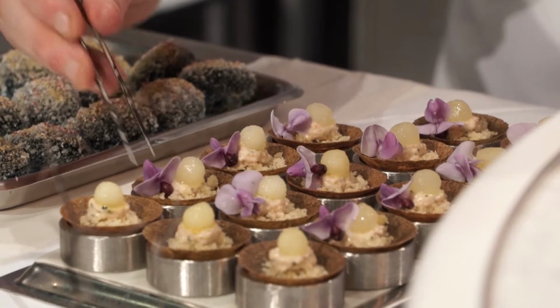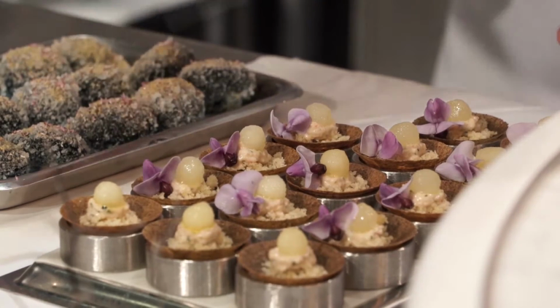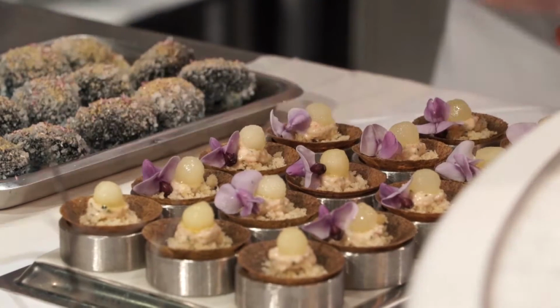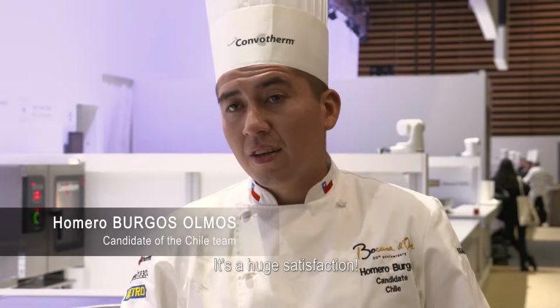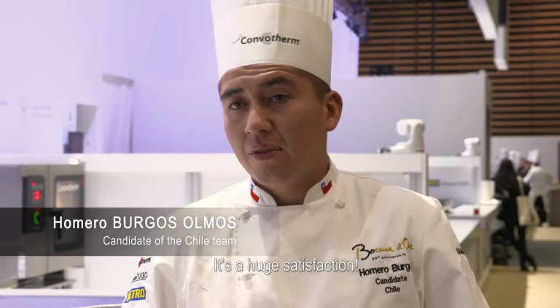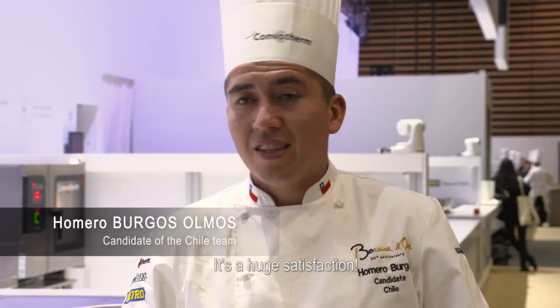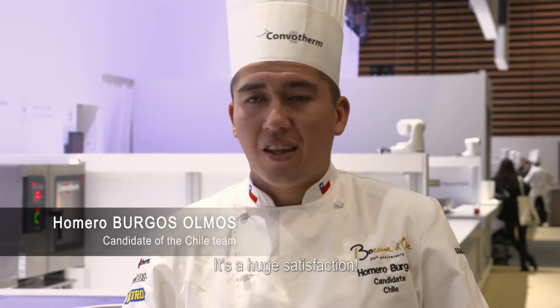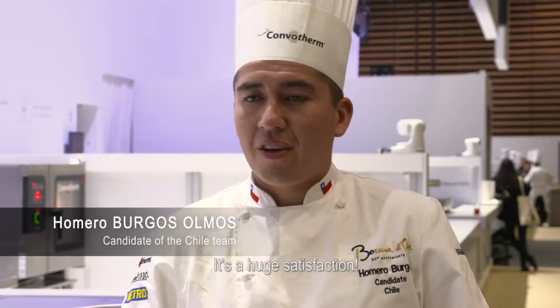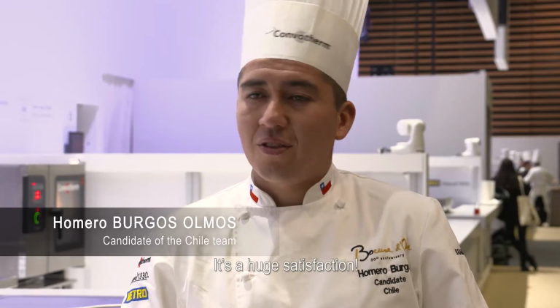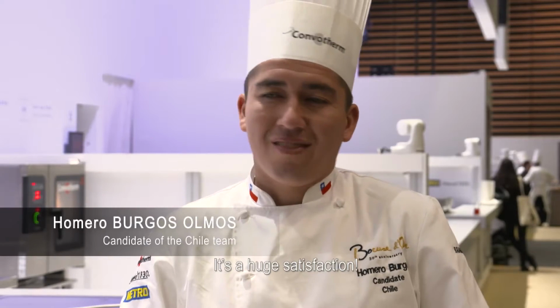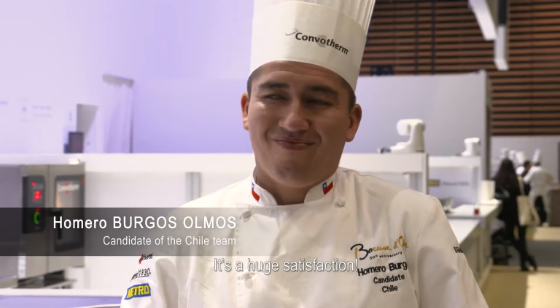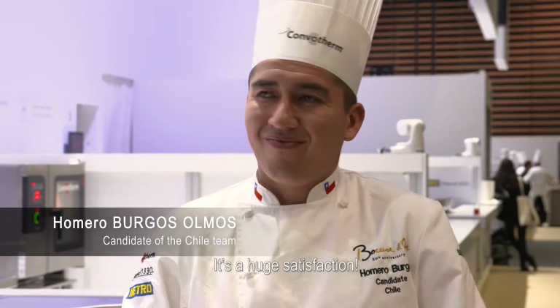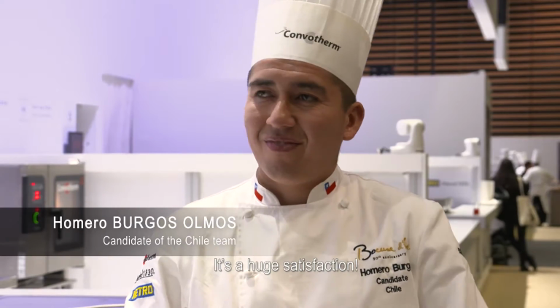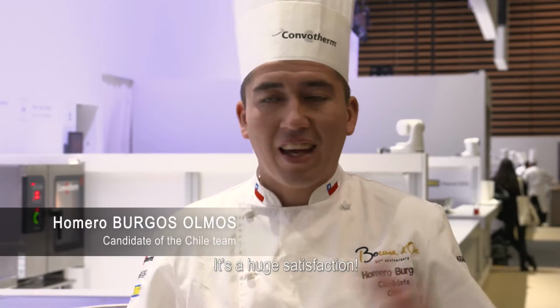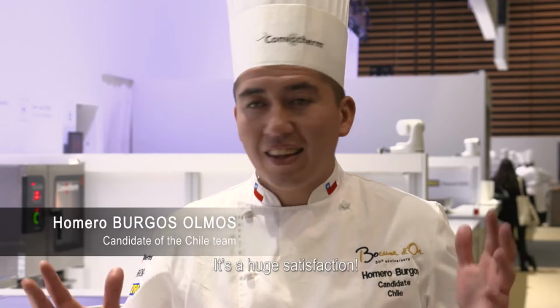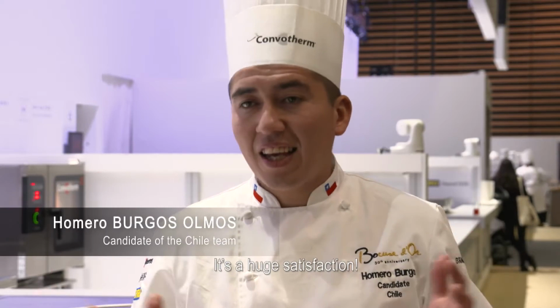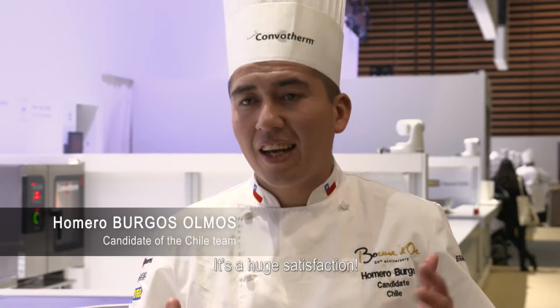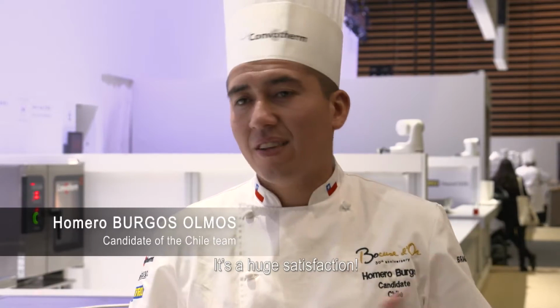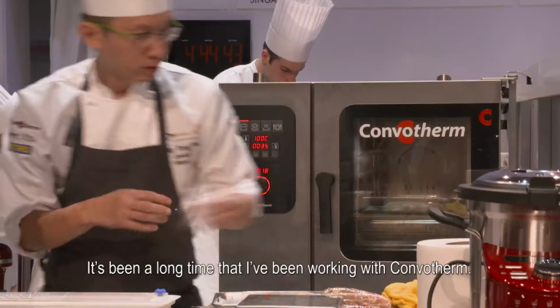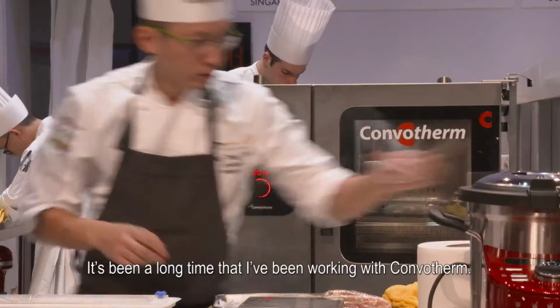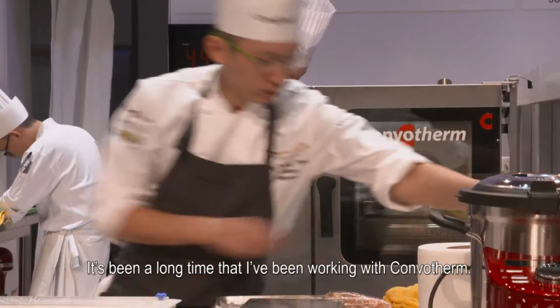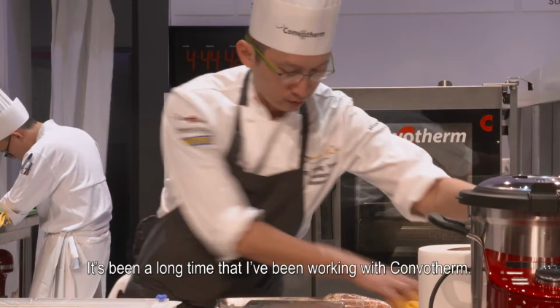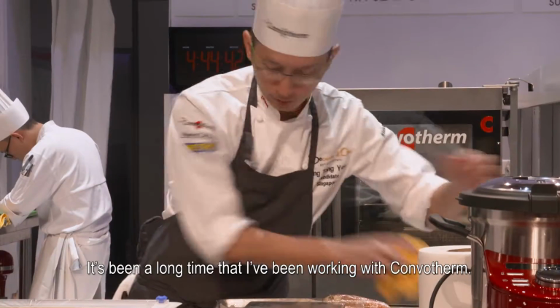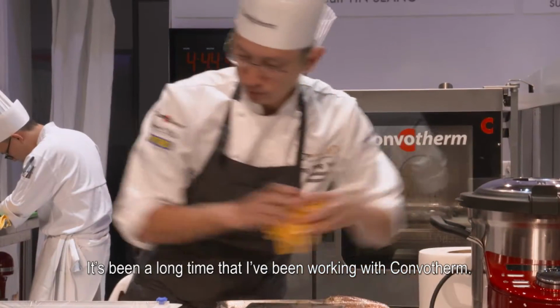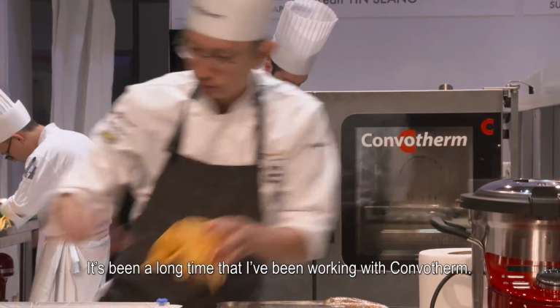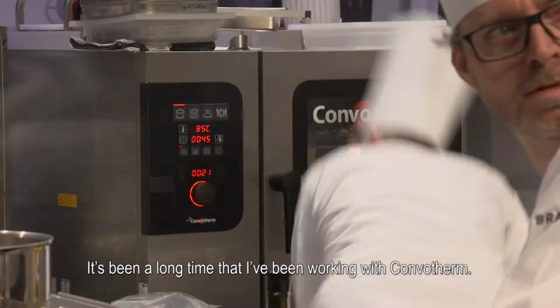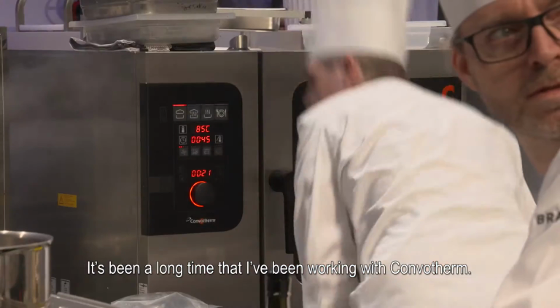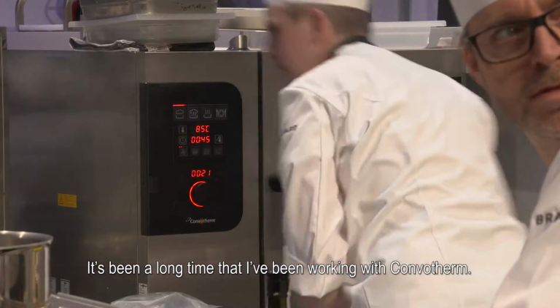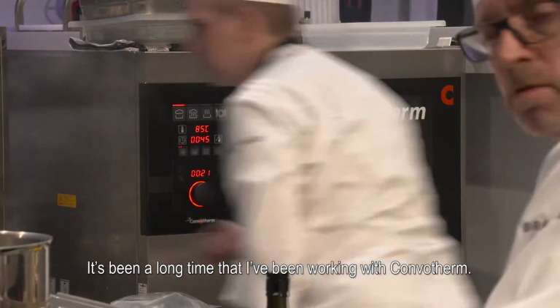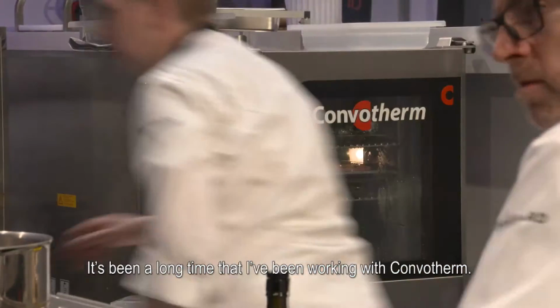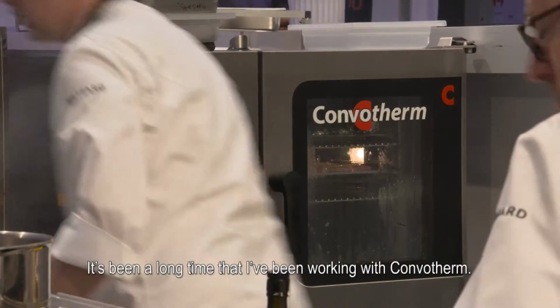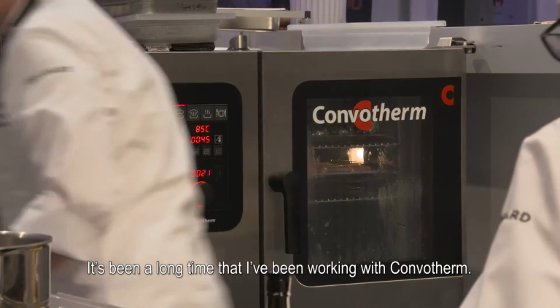It's a huge satisfaction — personally I've worked with Combotel for many years.